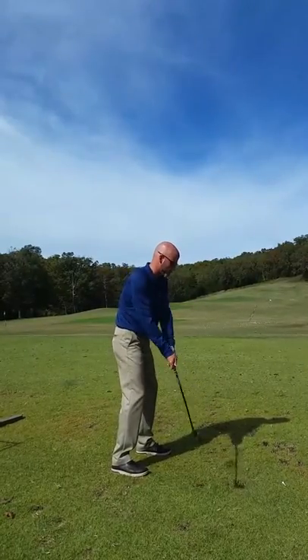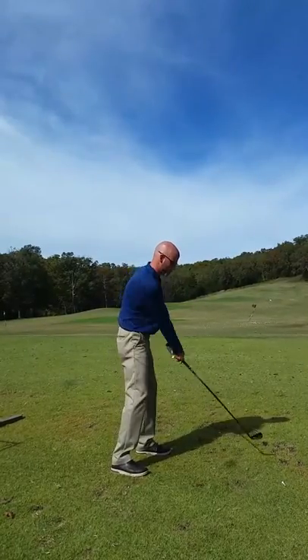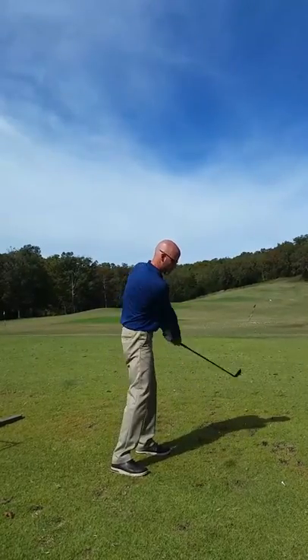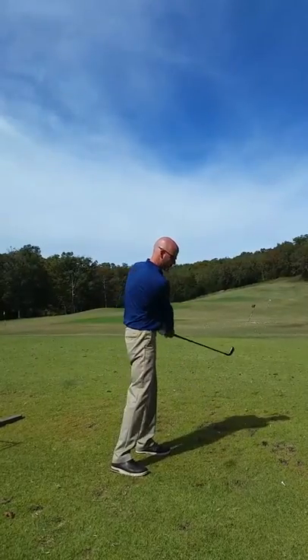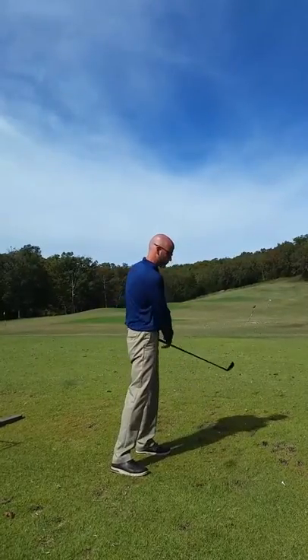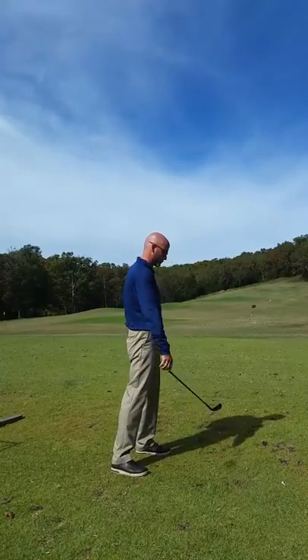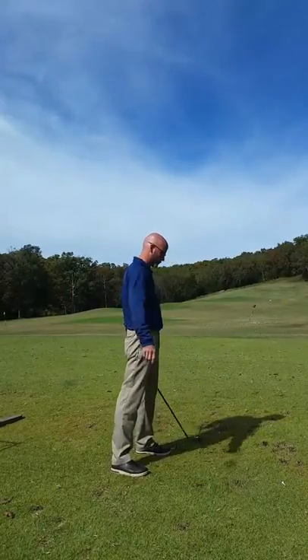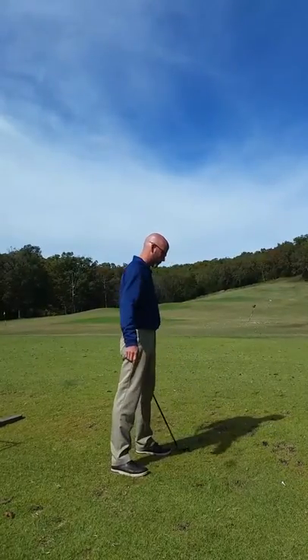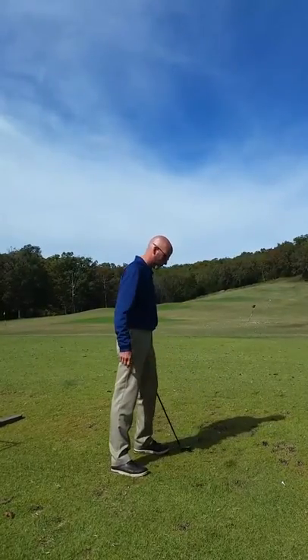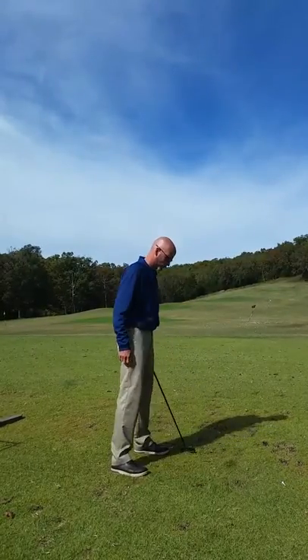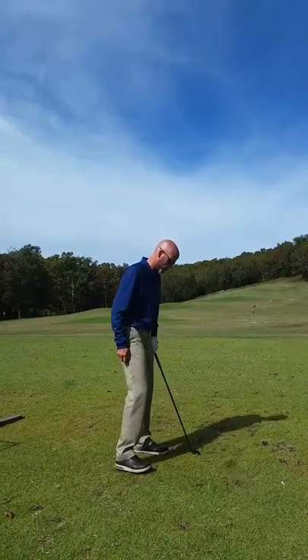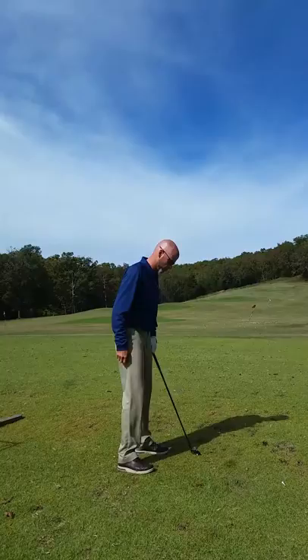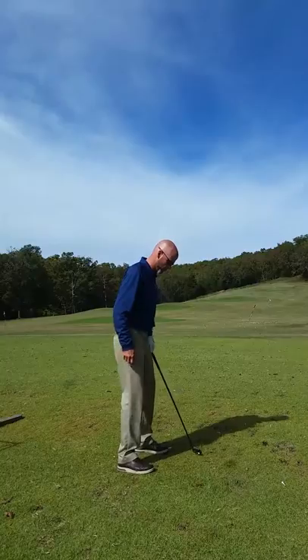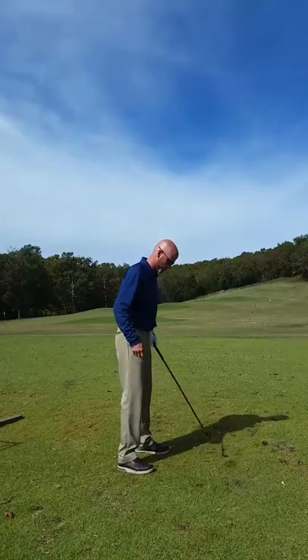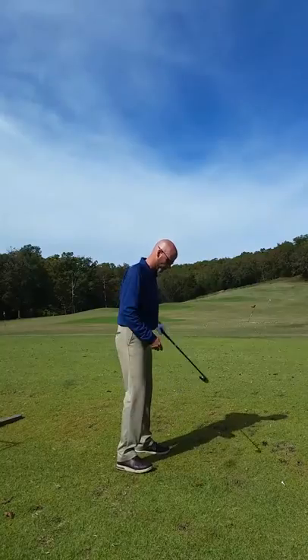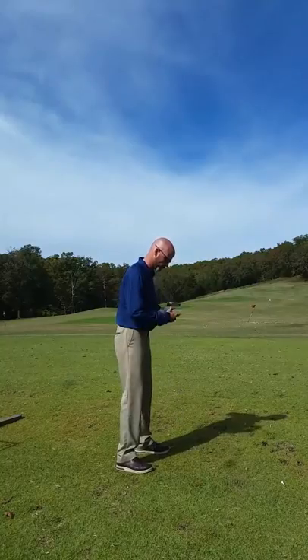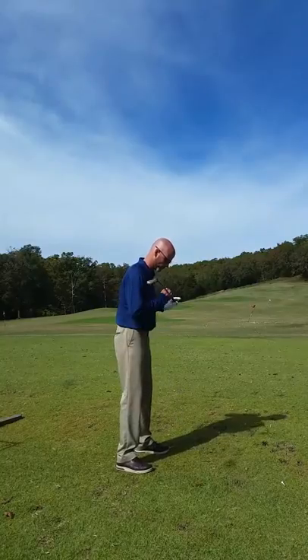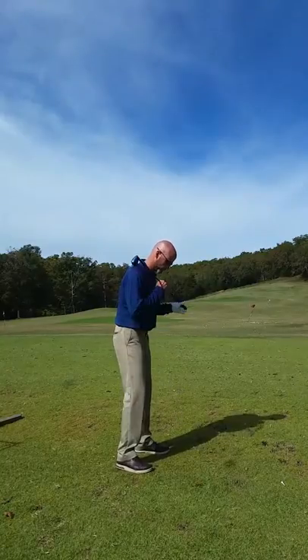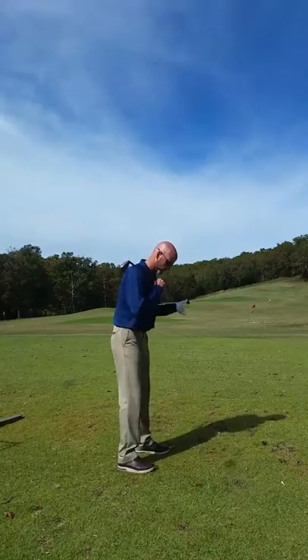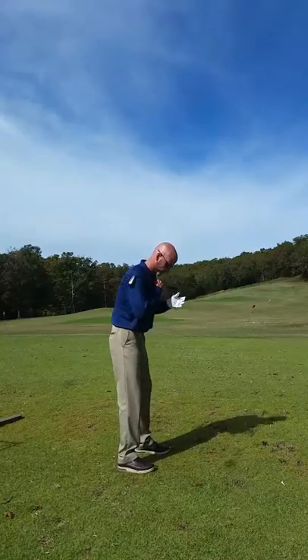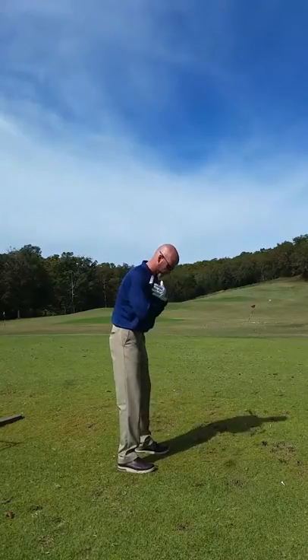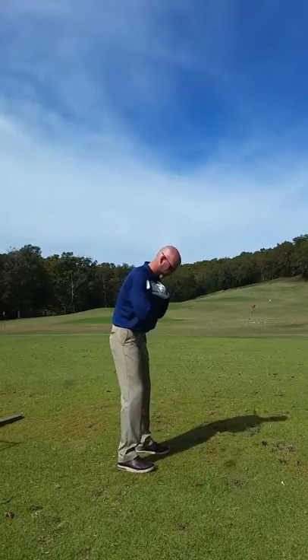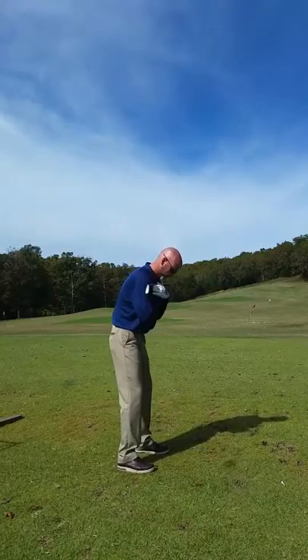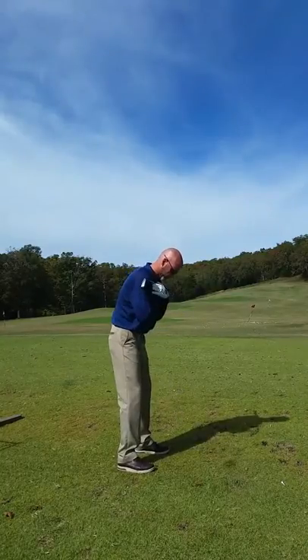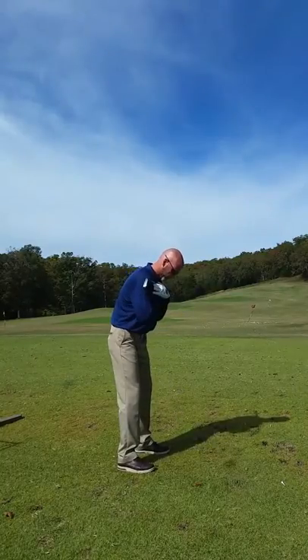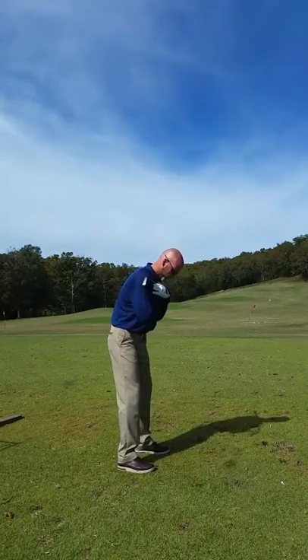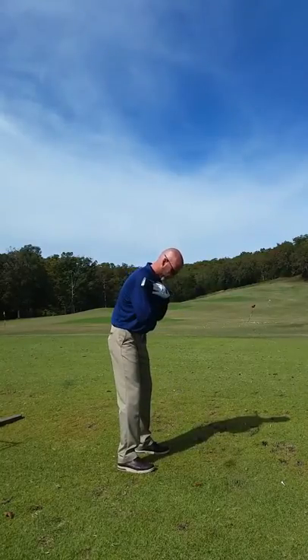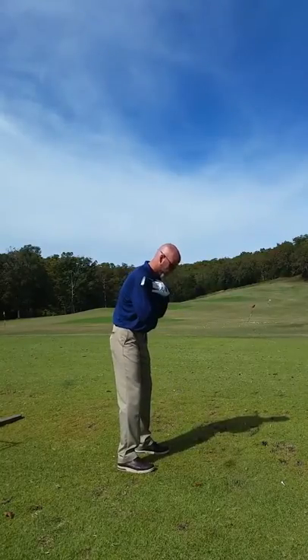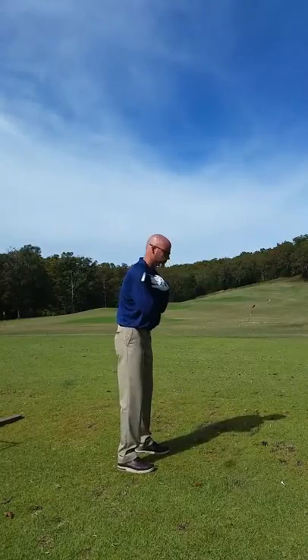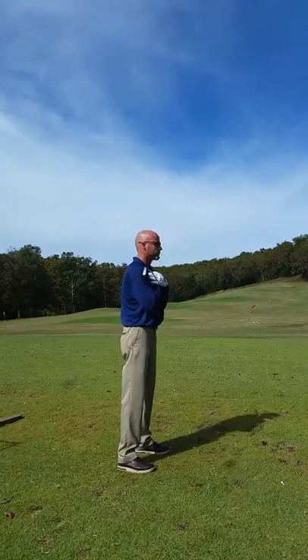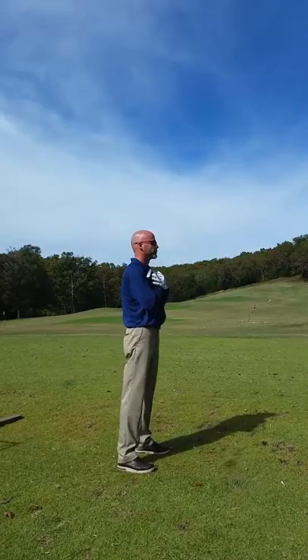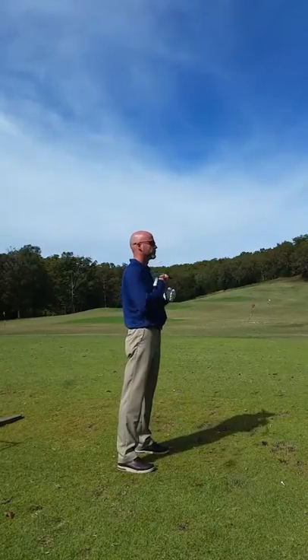Same thing — square and square. Hips, shoulders, square. That gets the ball in a fair position.